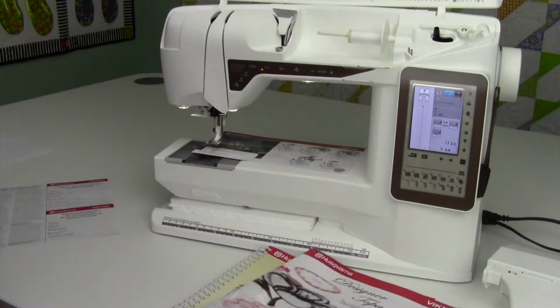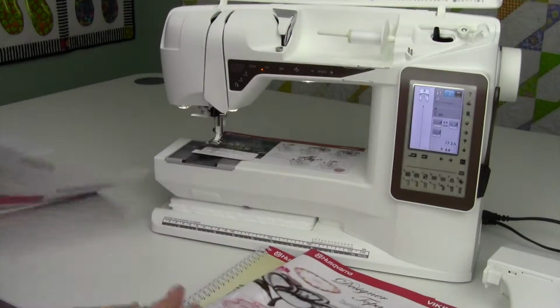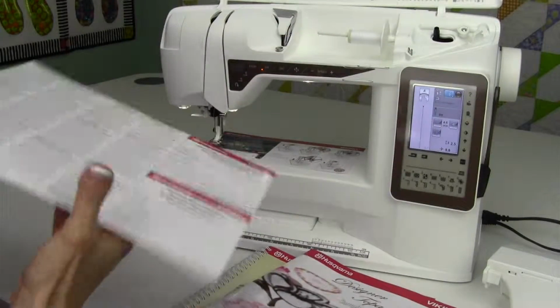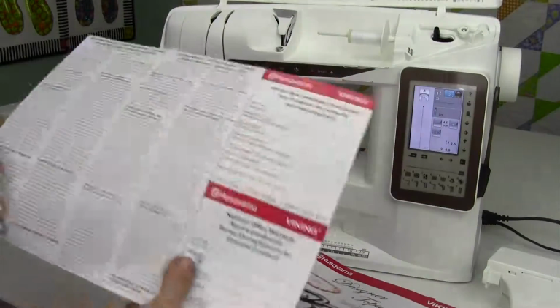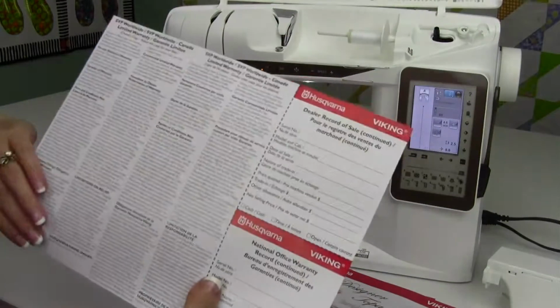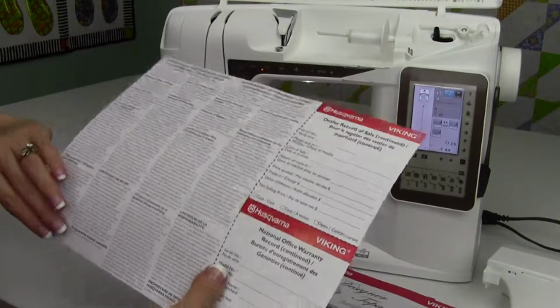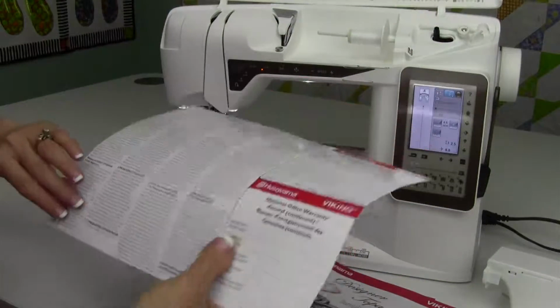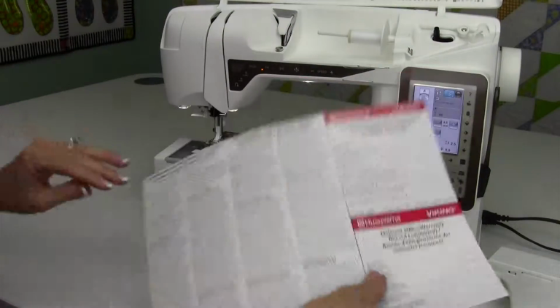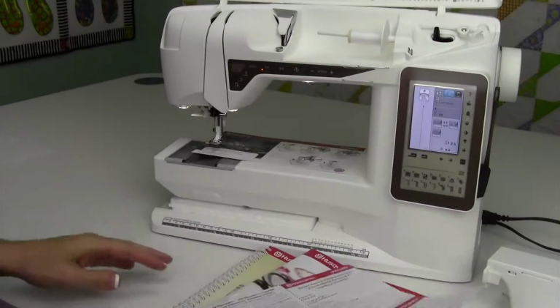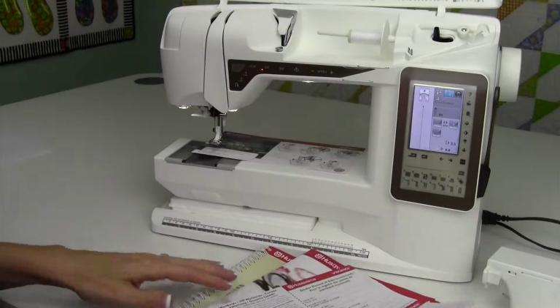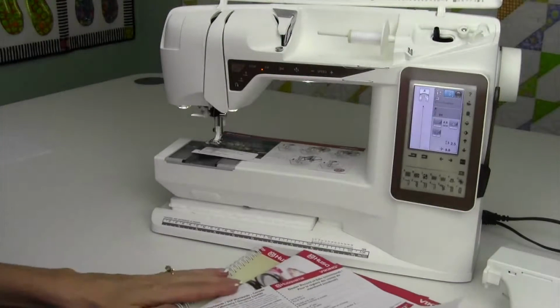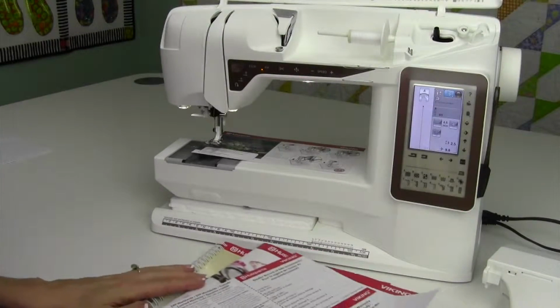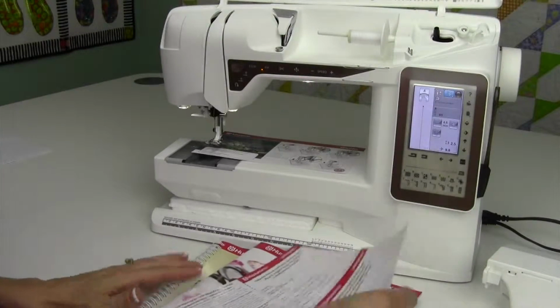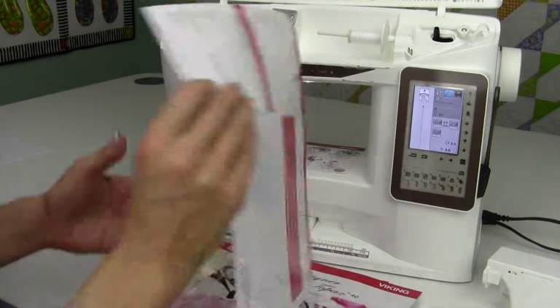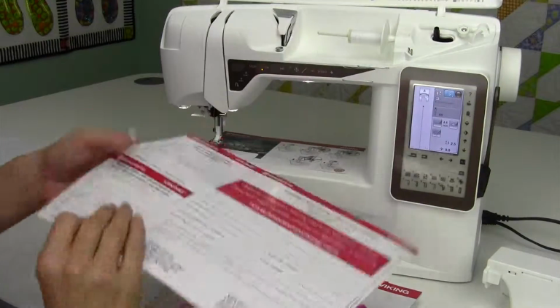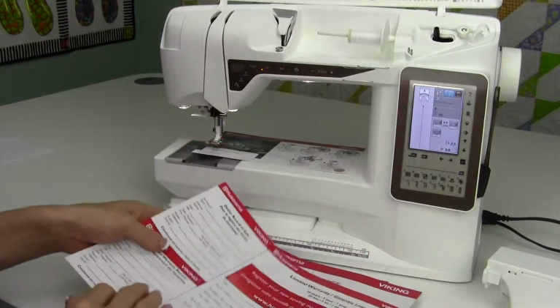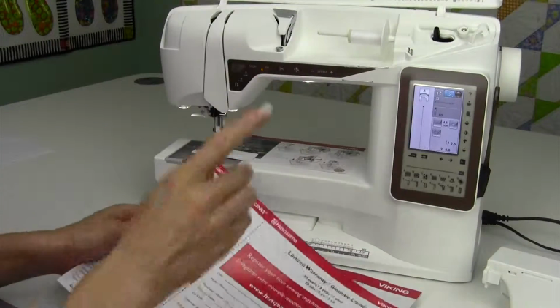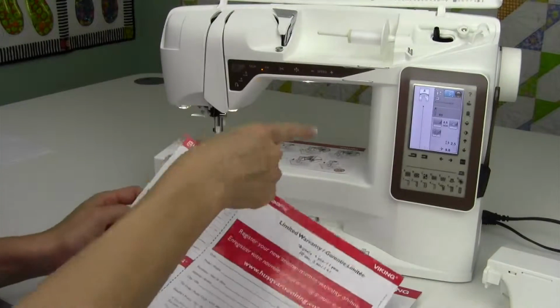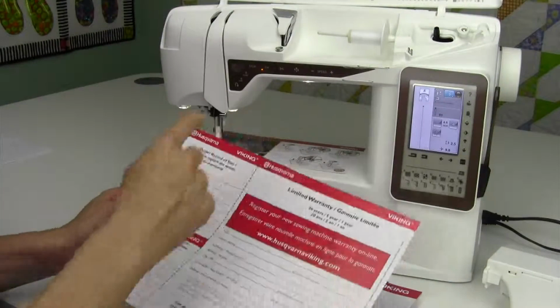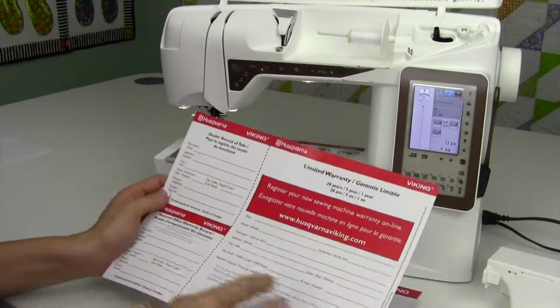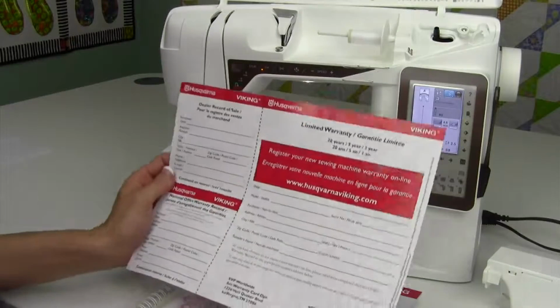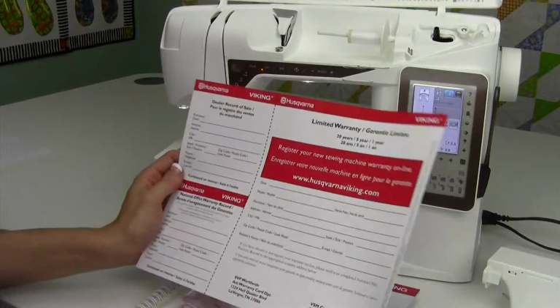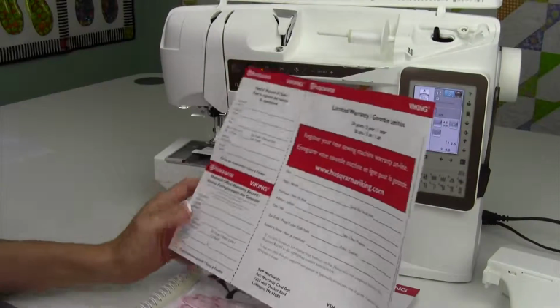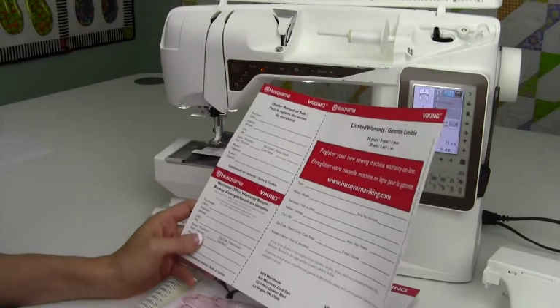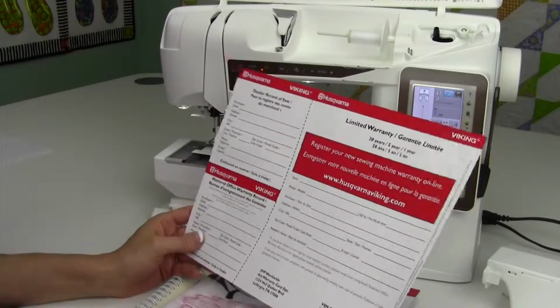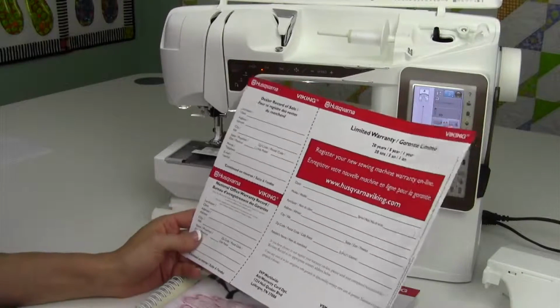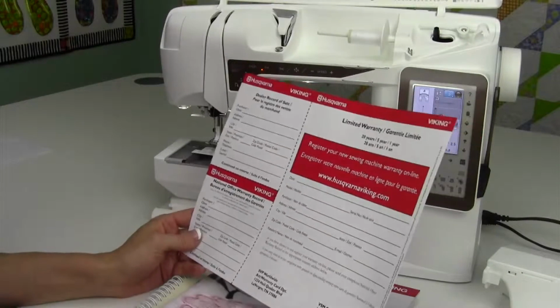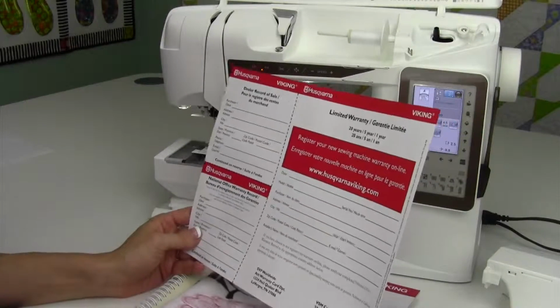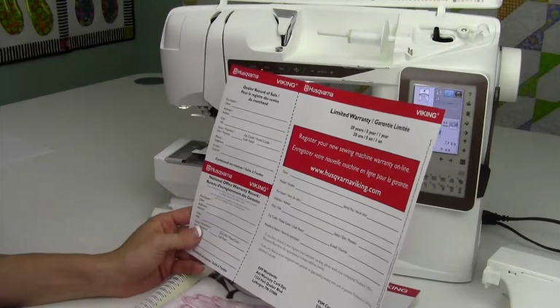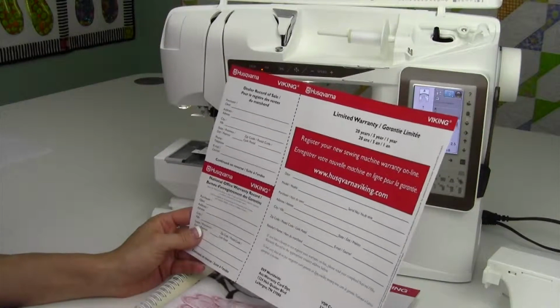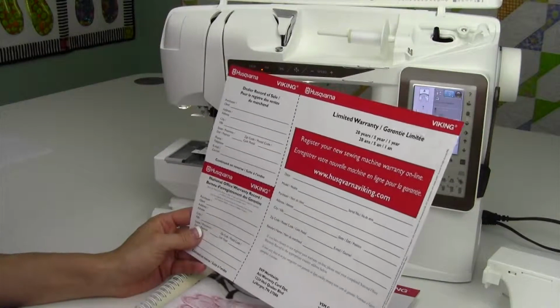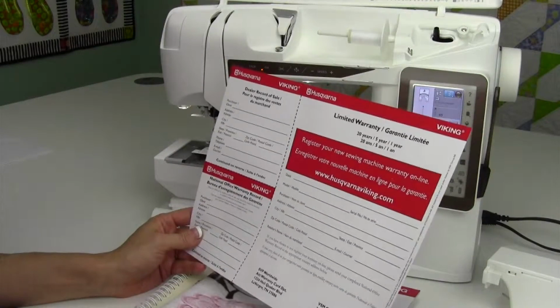Don't forget, send in your warranty card or do it online, so if there are any updates to this machine, you will get them automatically in your inbox.